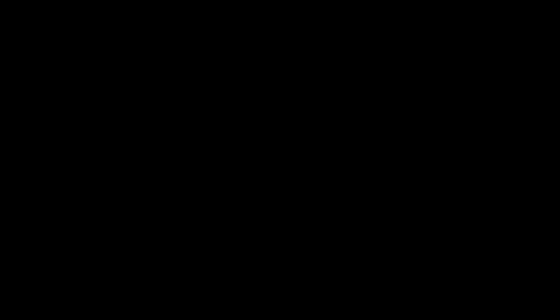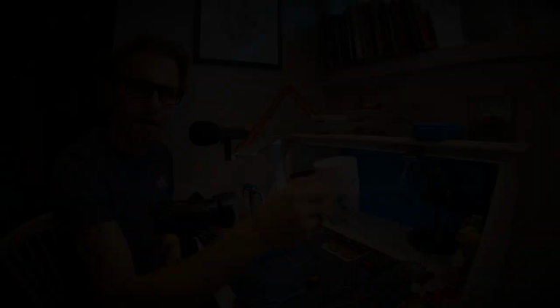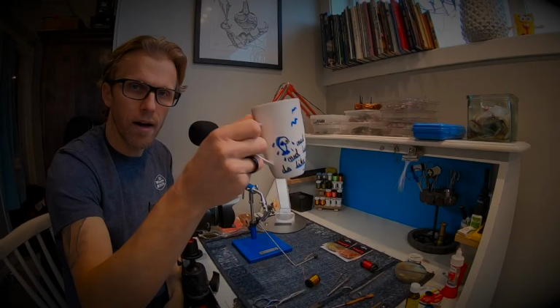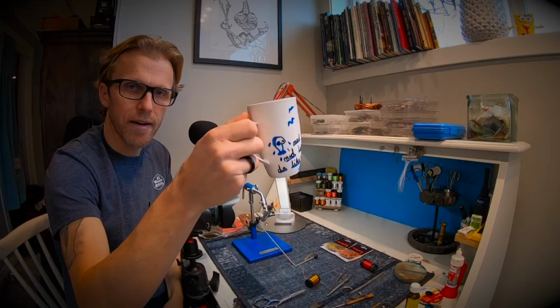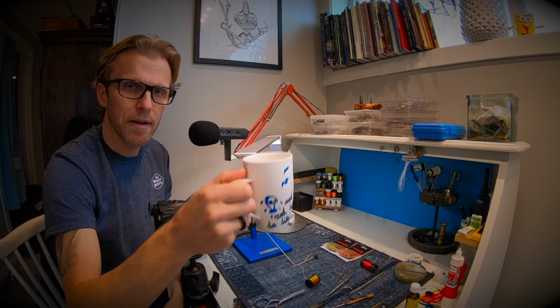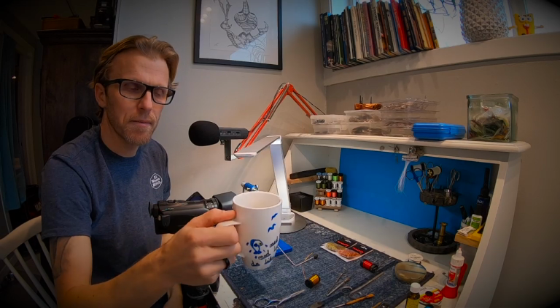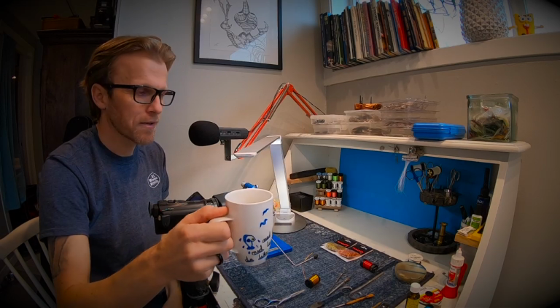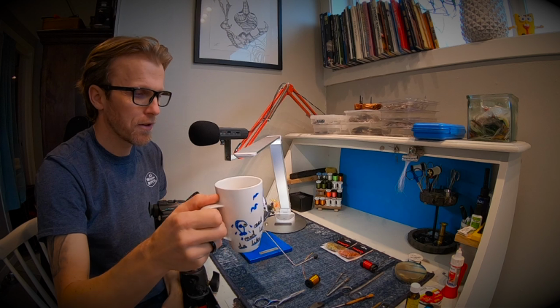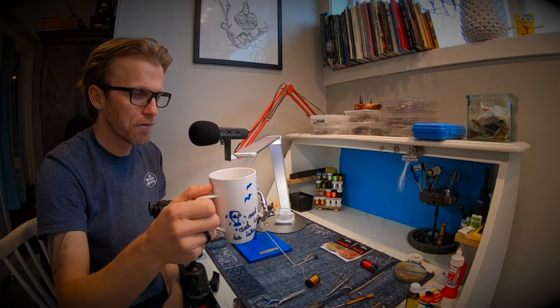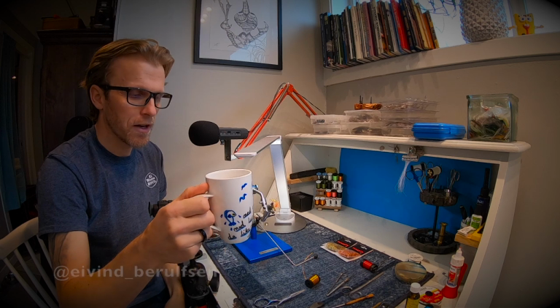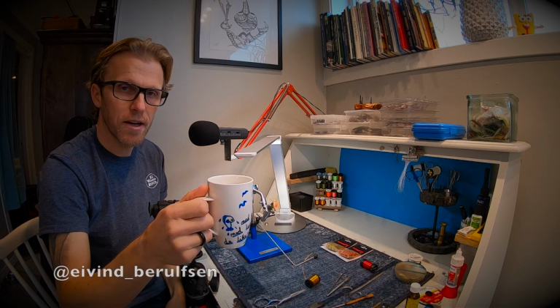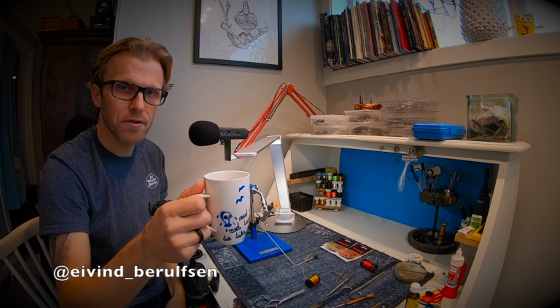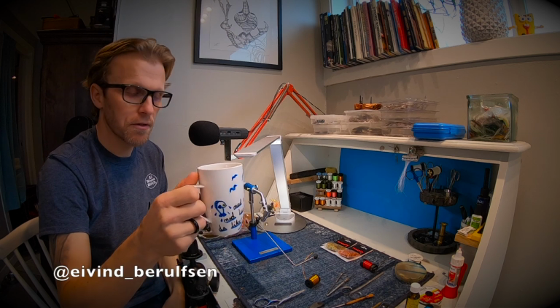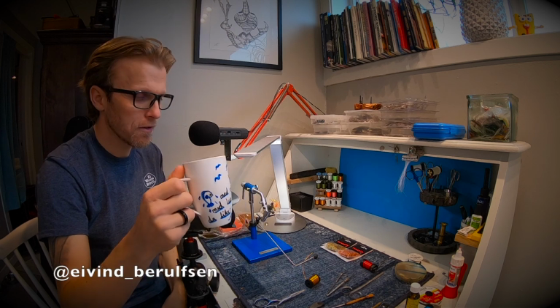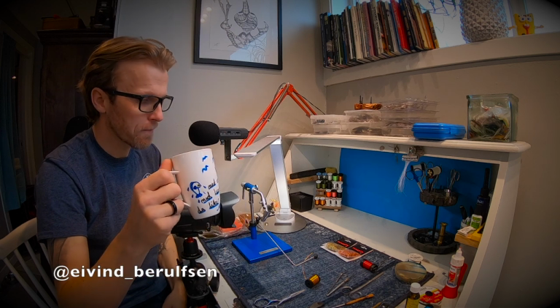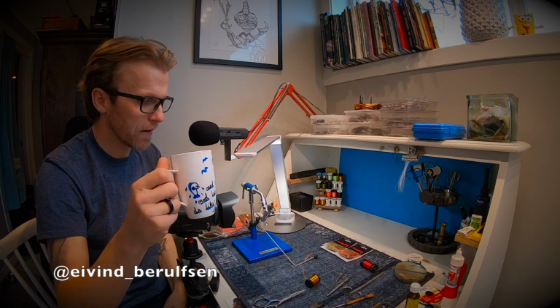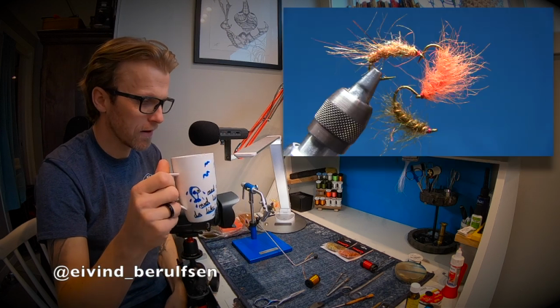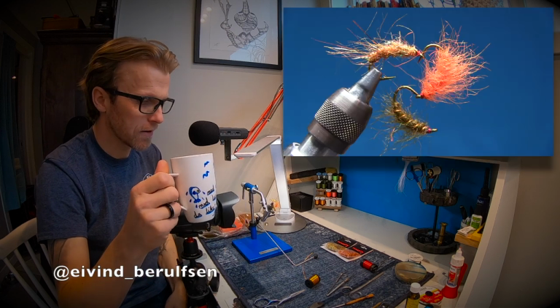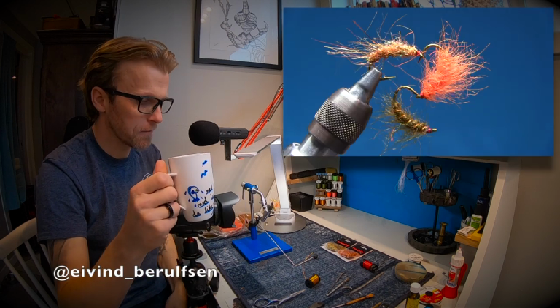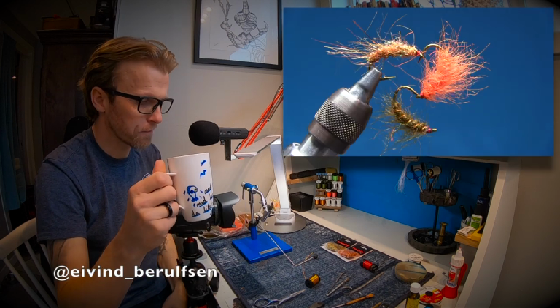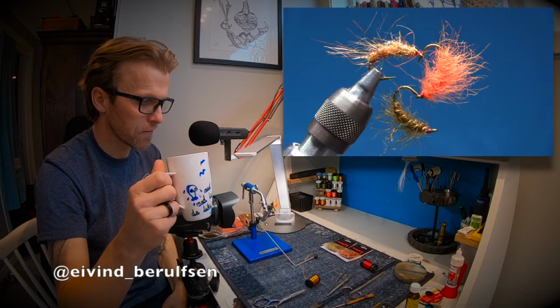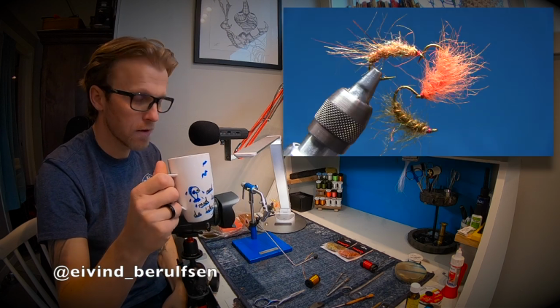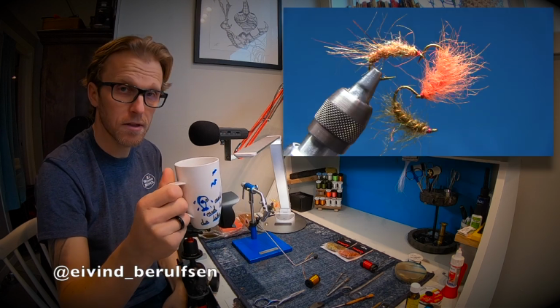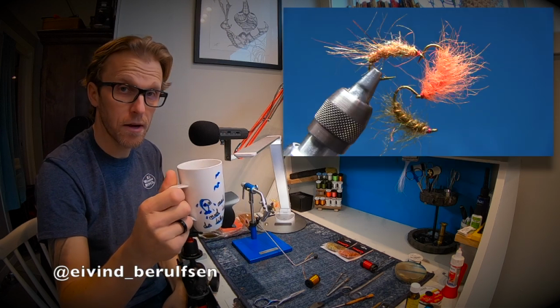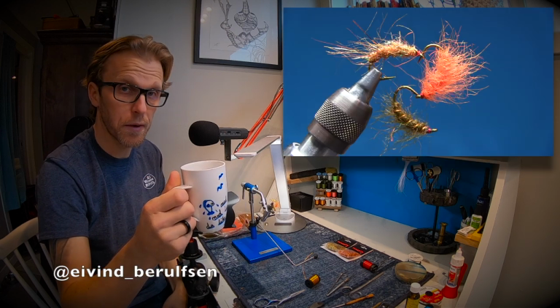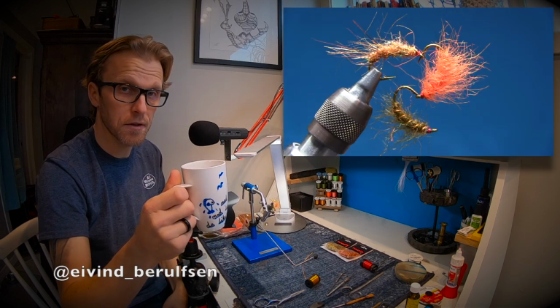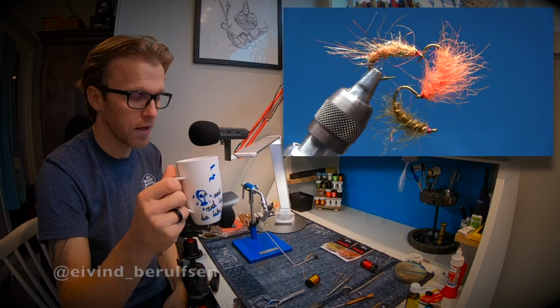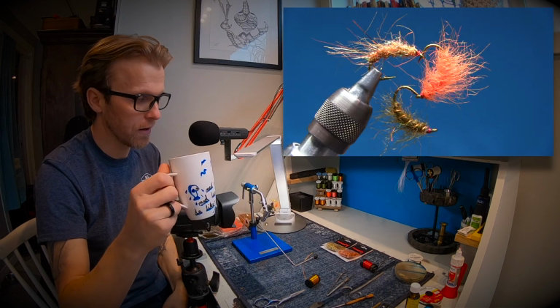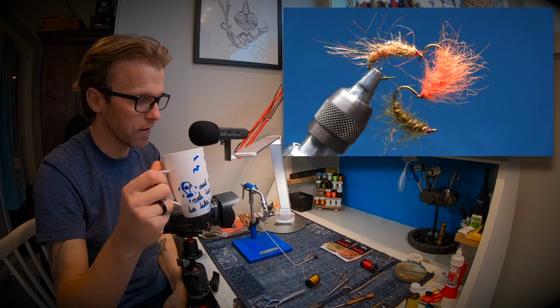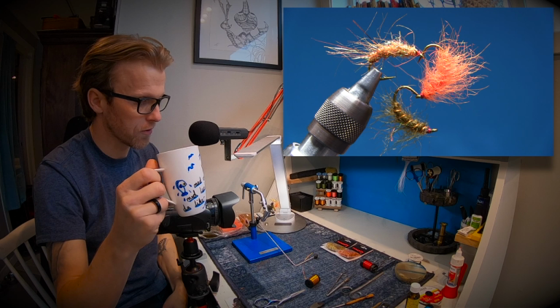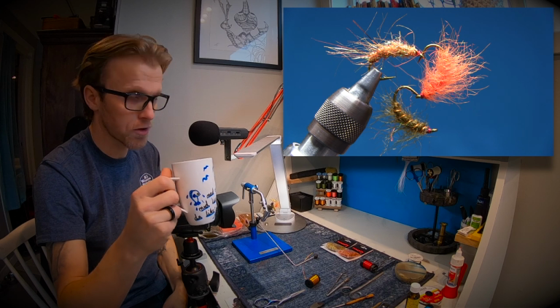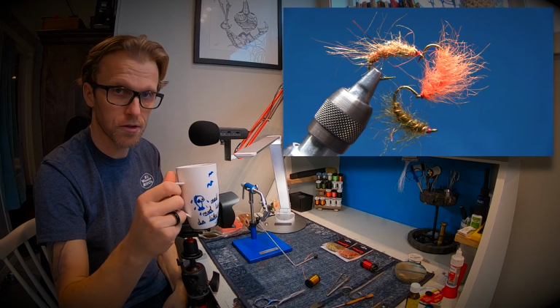Hi and welcome back to another fly tying tutorial. This time we're gonna tie the scuds.